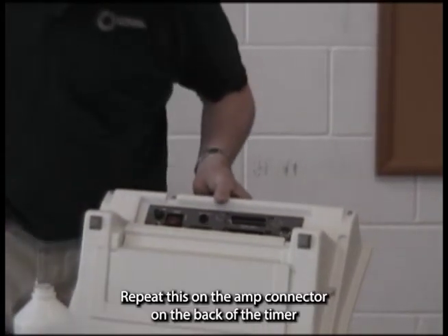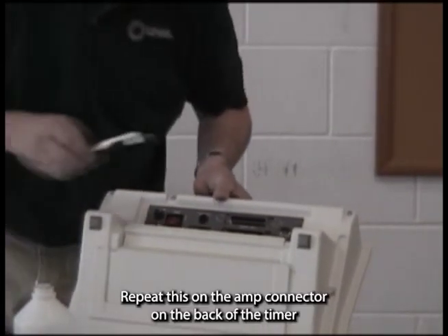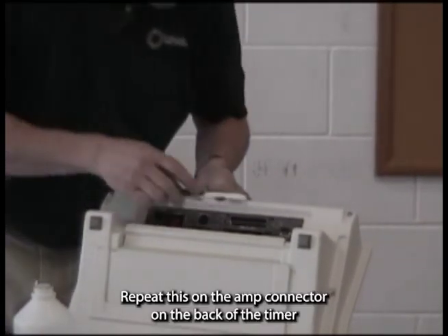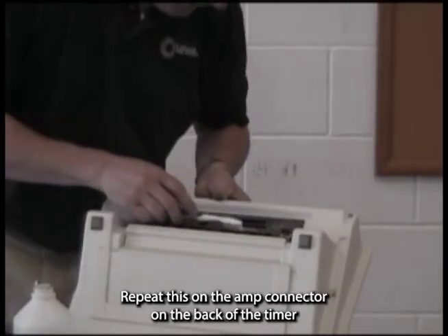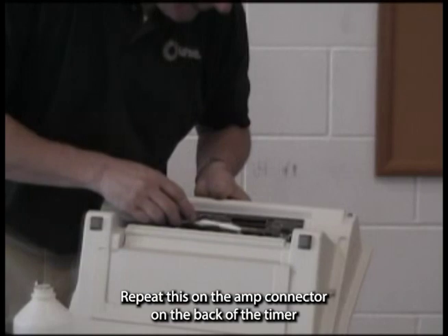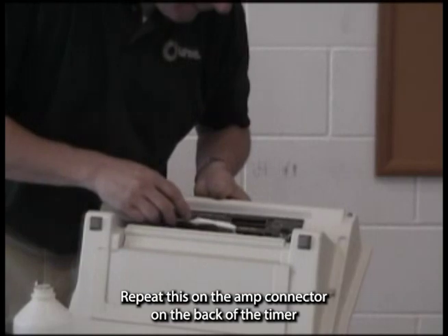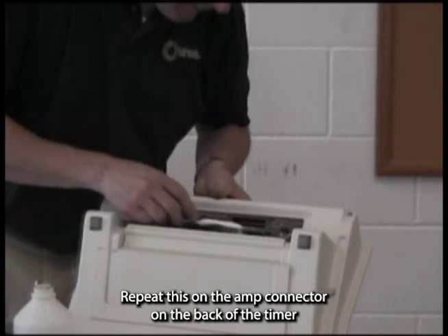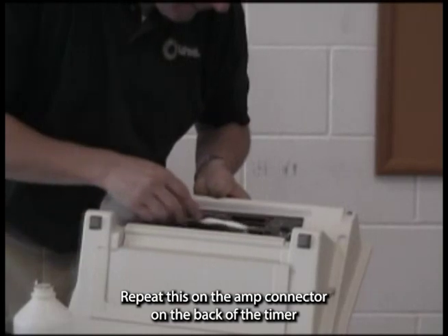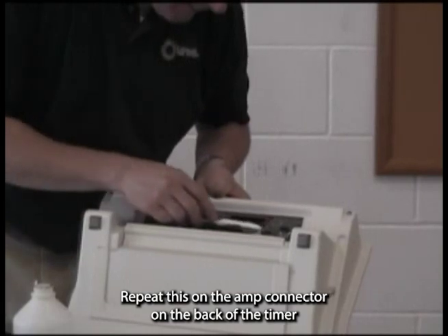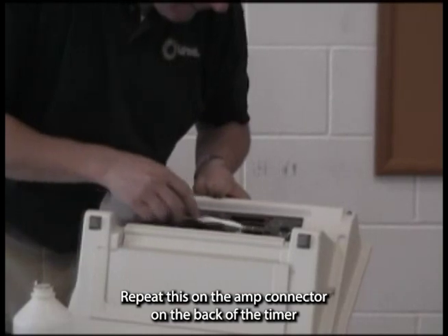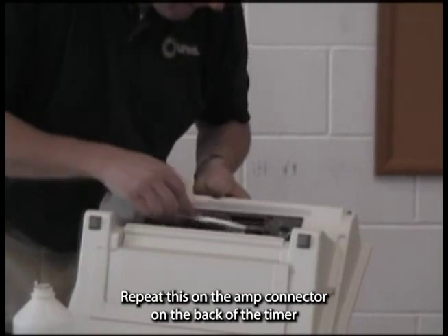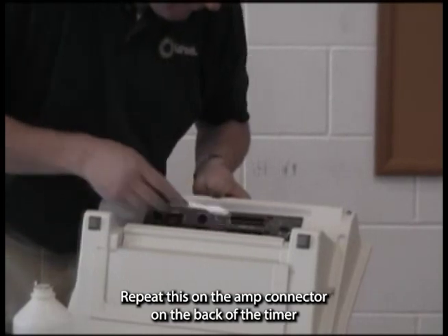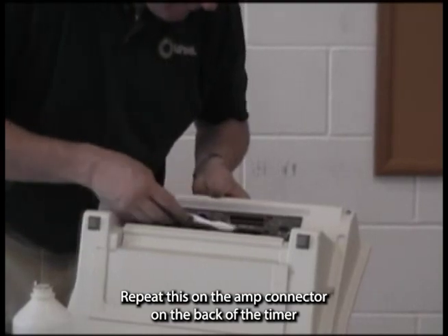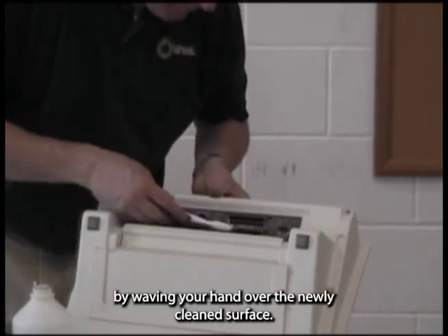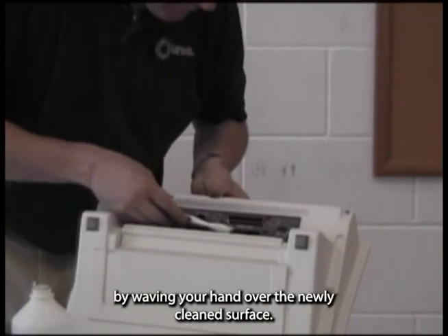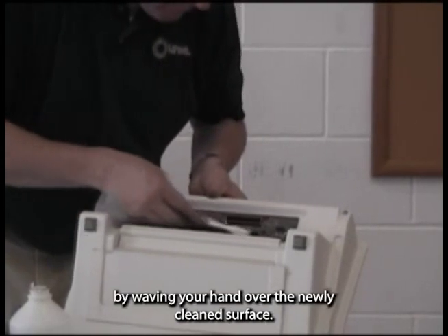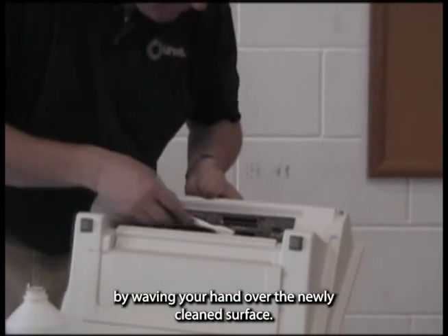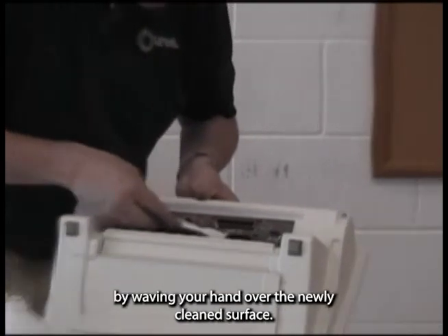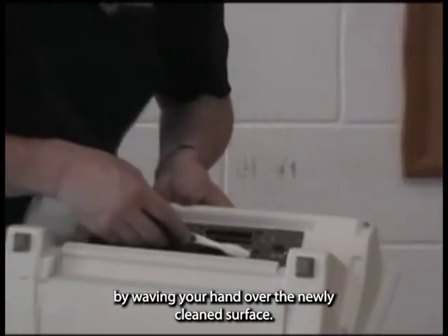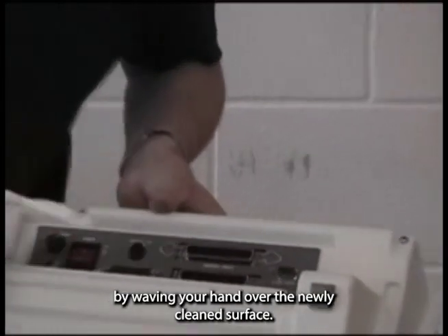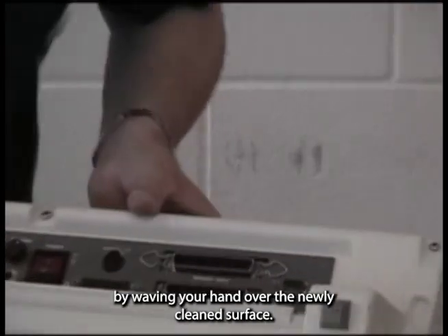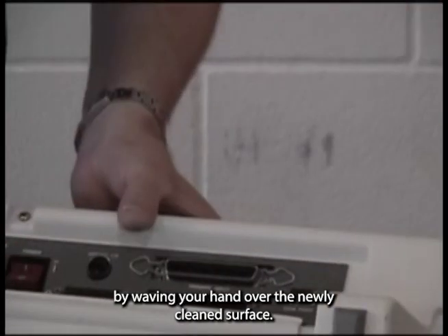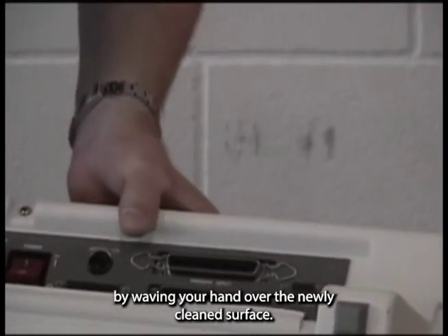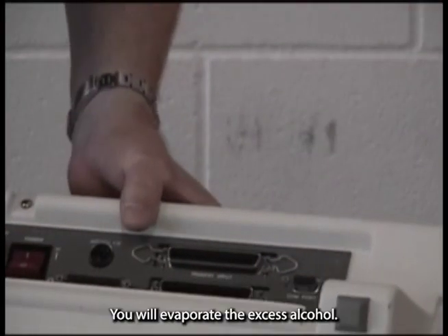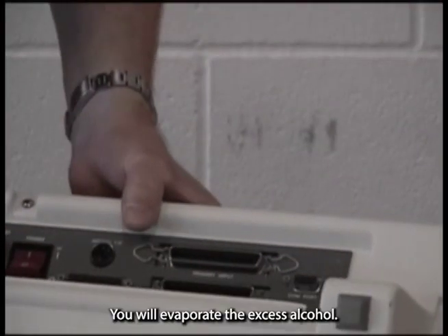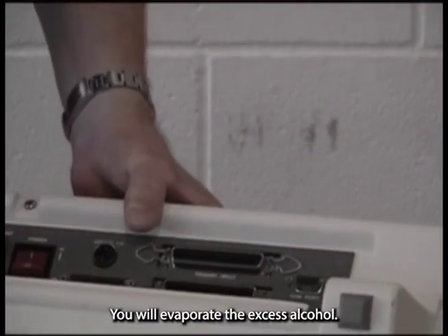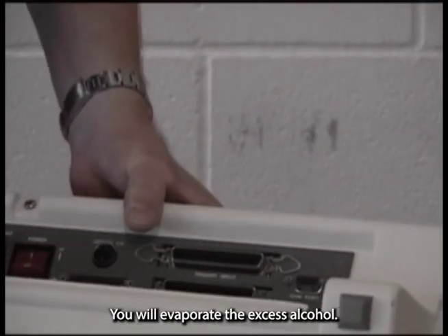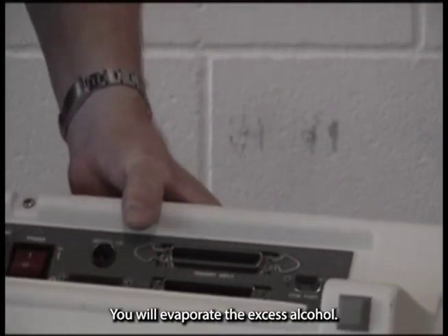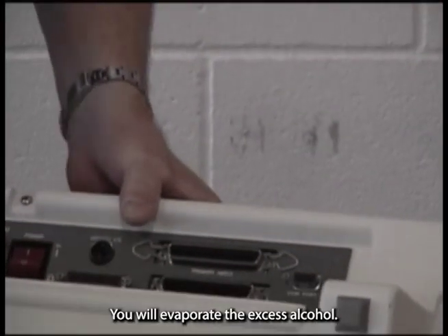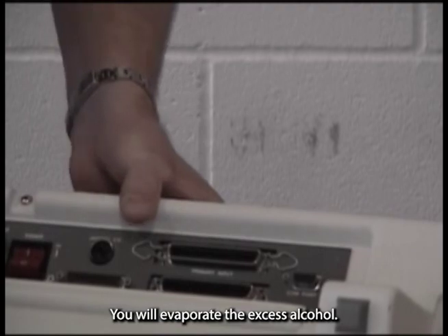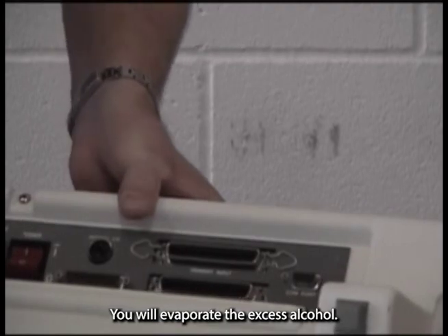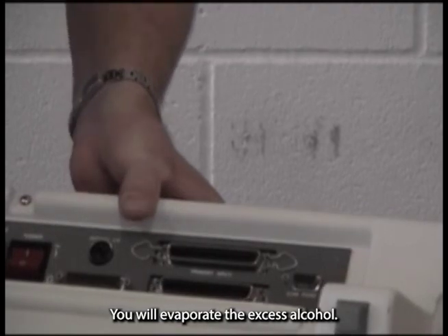Repeat this on the amp connector on the back of the timer. By waving your hand over the newly cleaned surface, you will evaporate the excess alcohol.